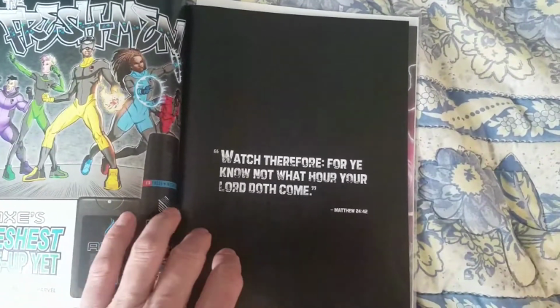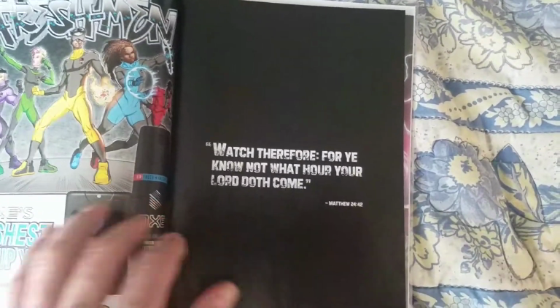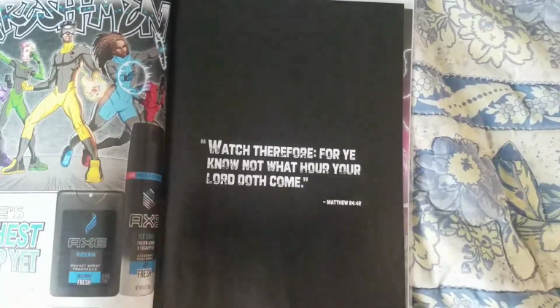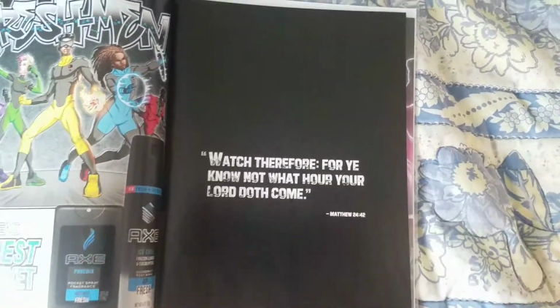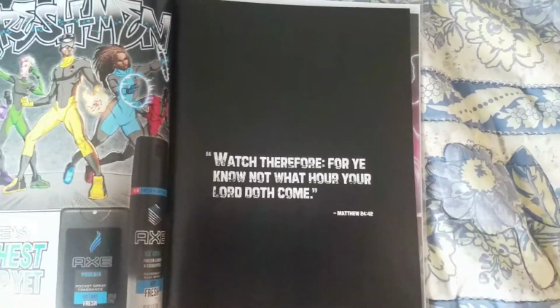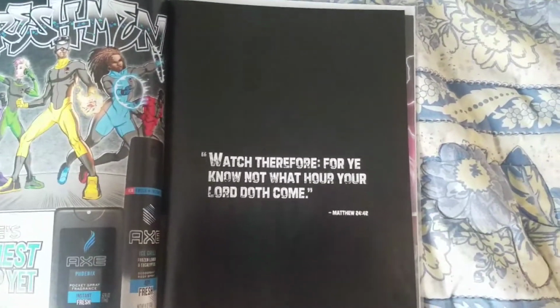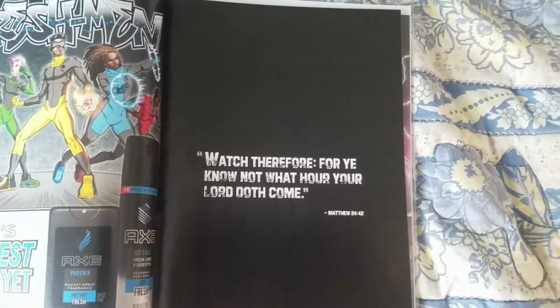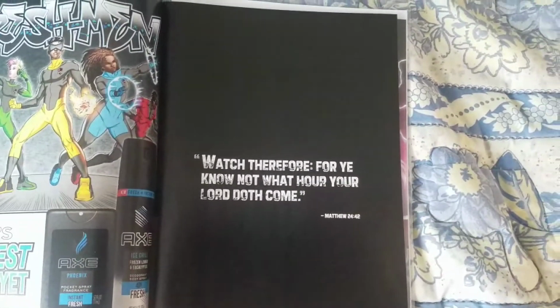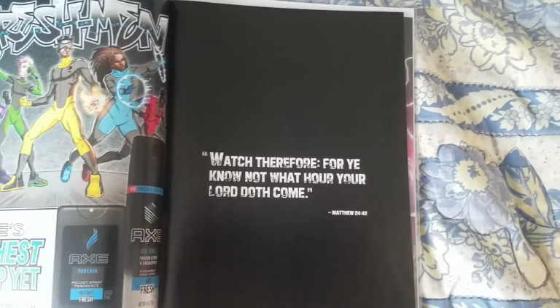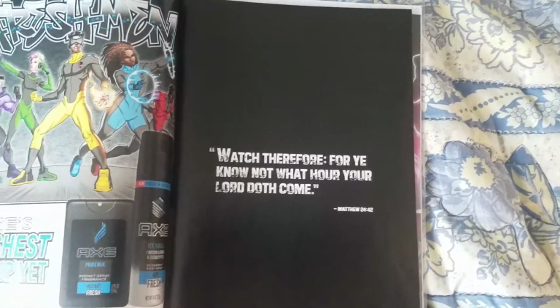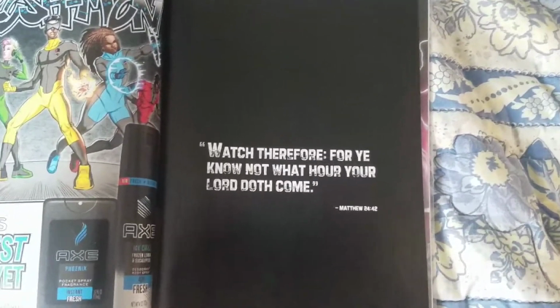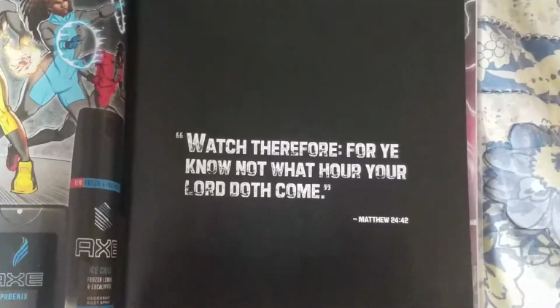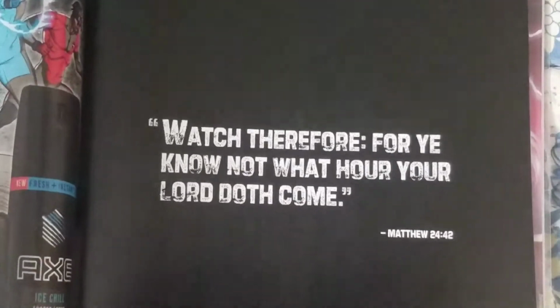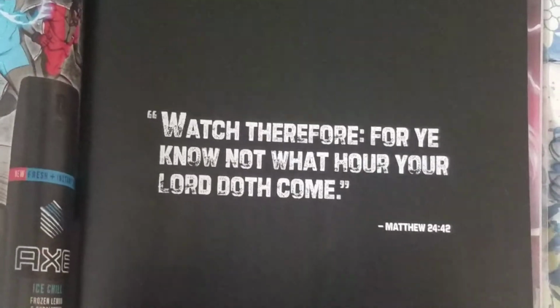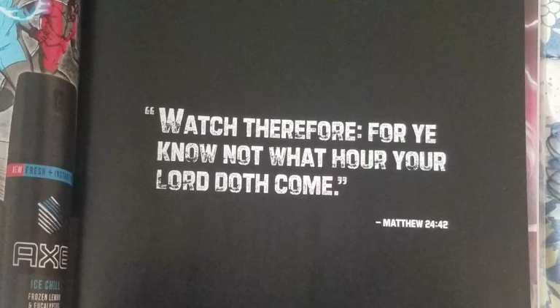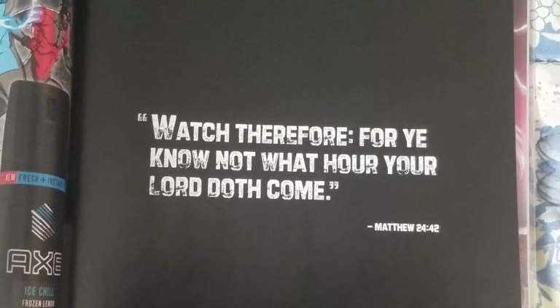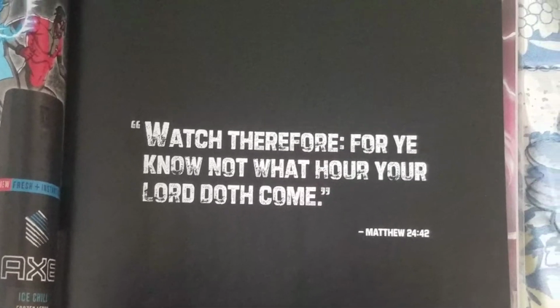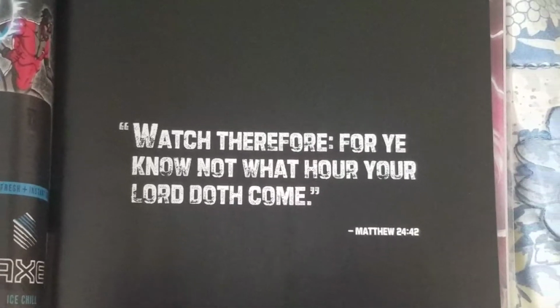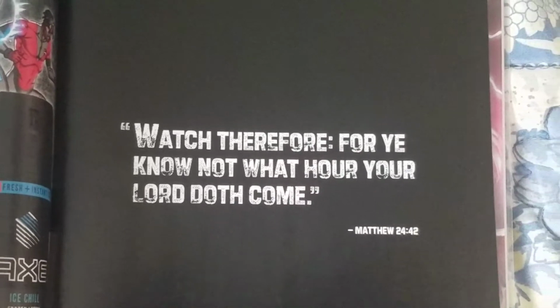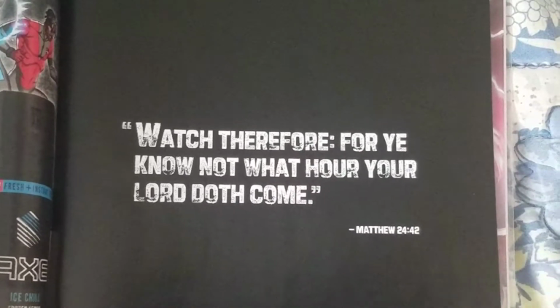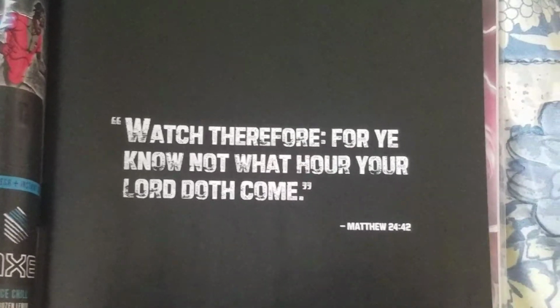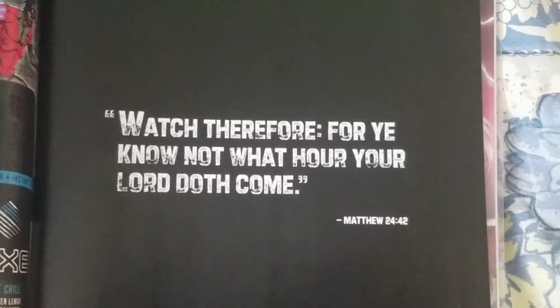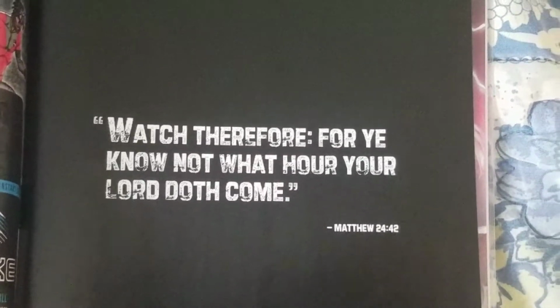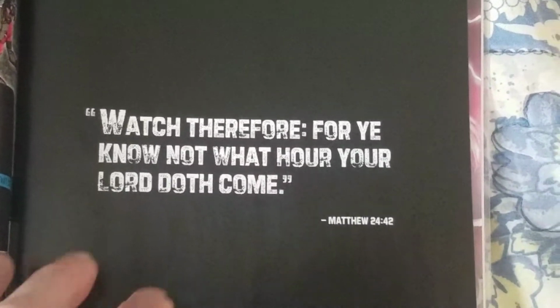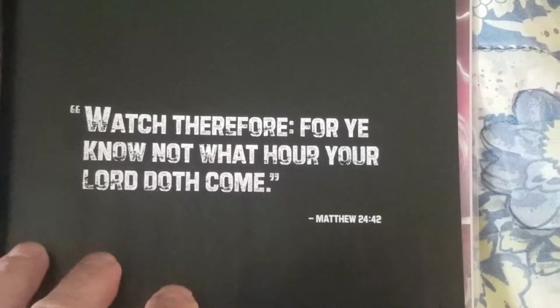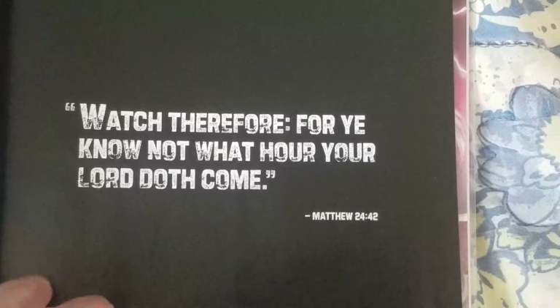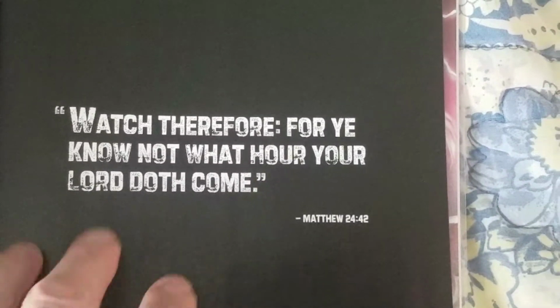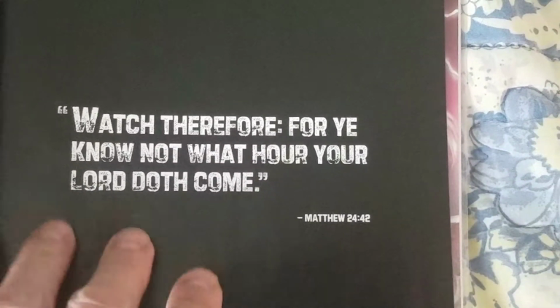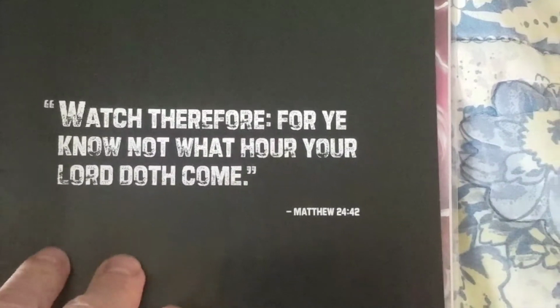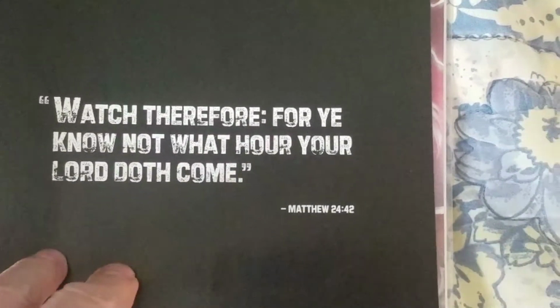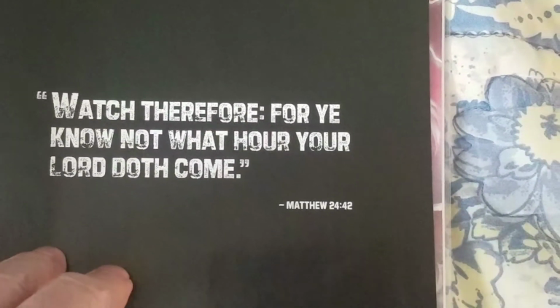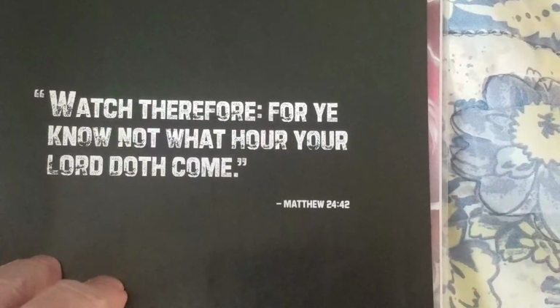Watch, therefore, ye know not what hour your Lord doth come. Matthew 24:42.